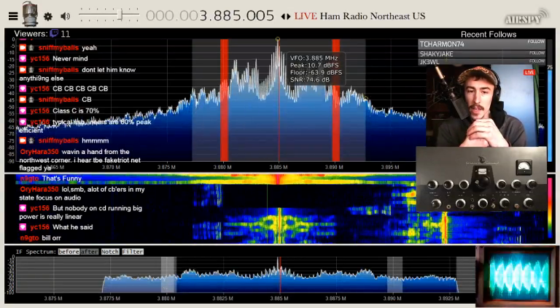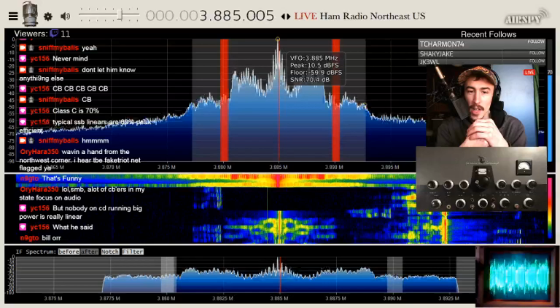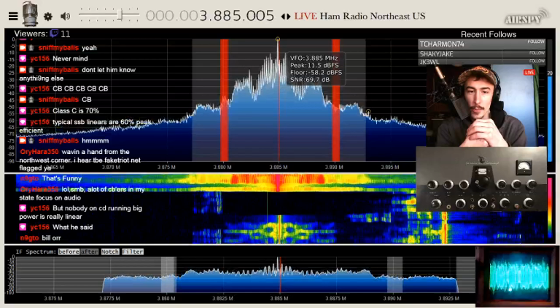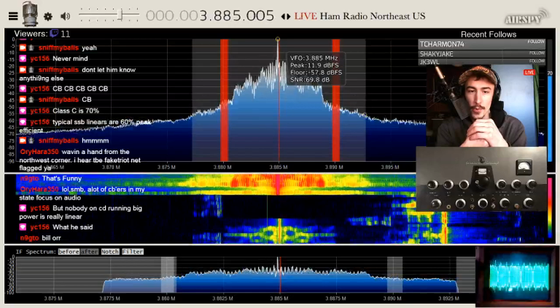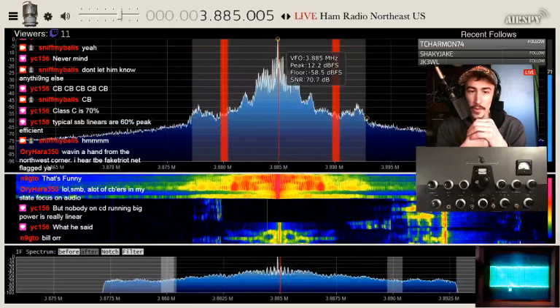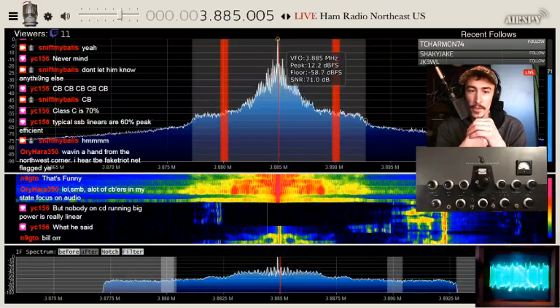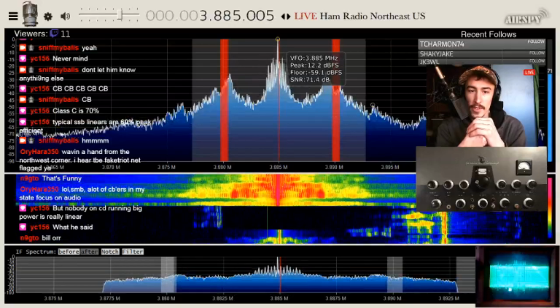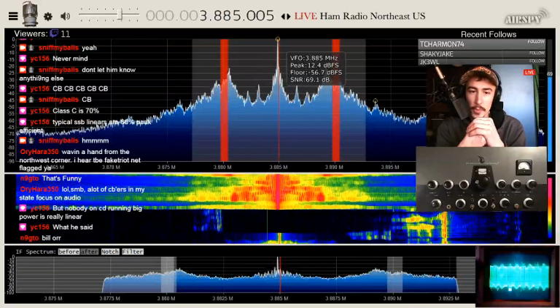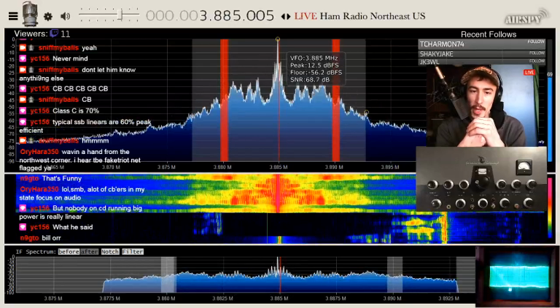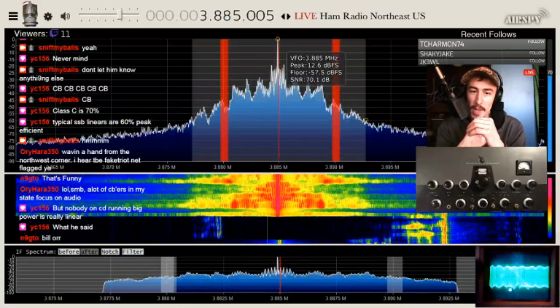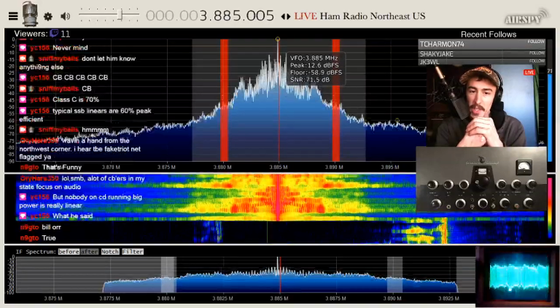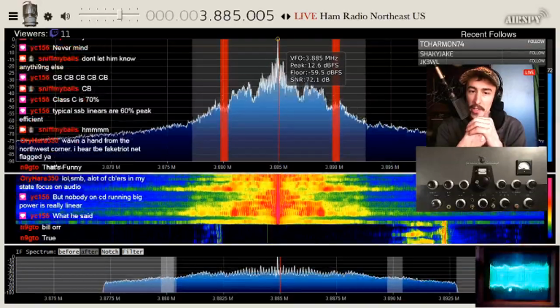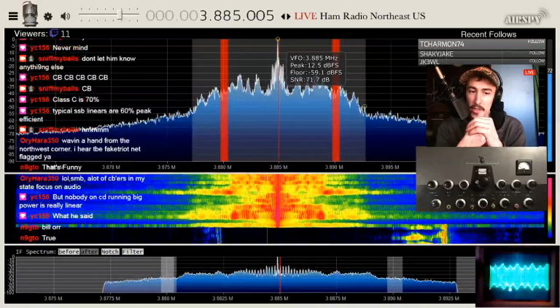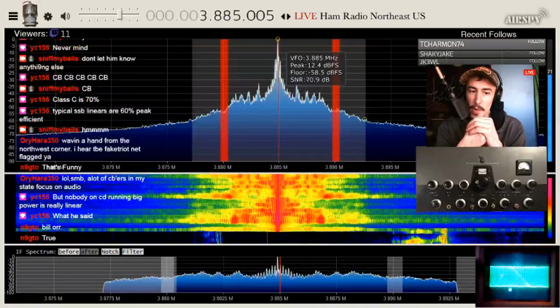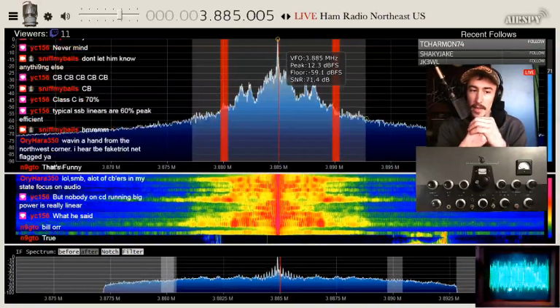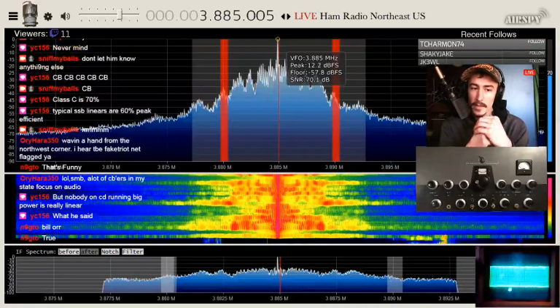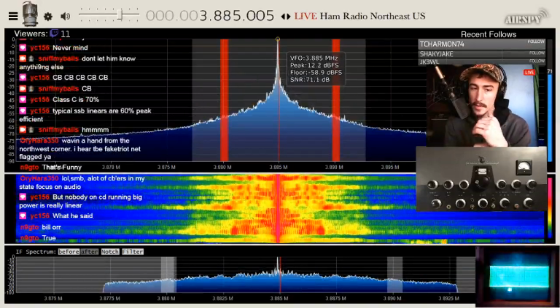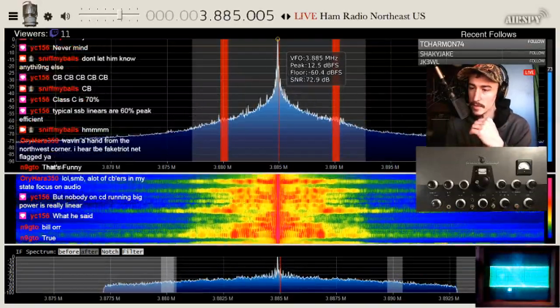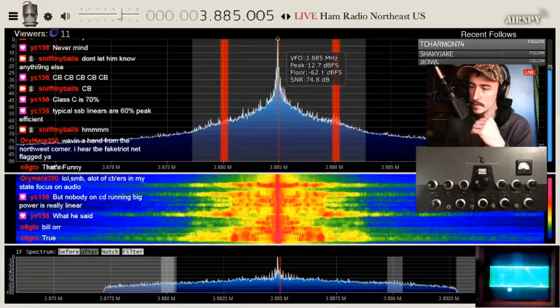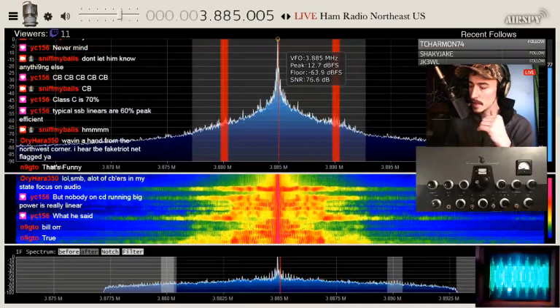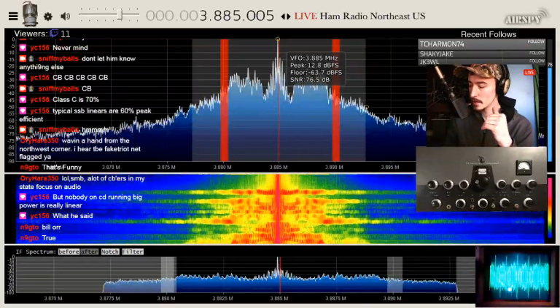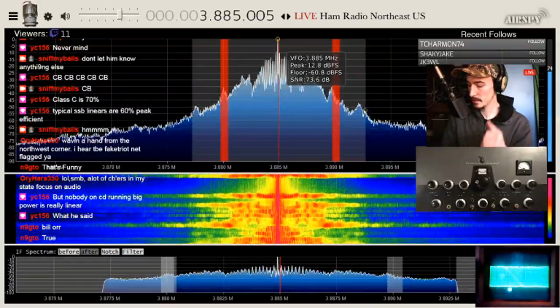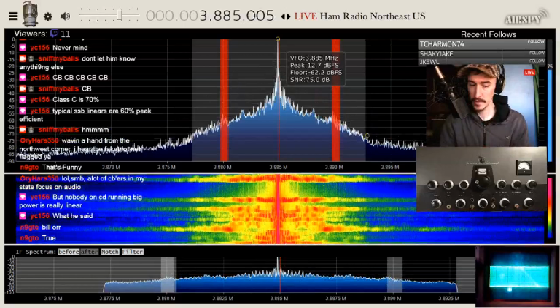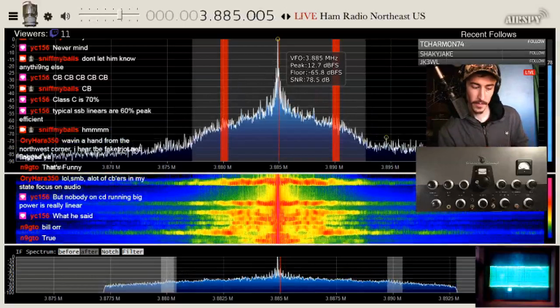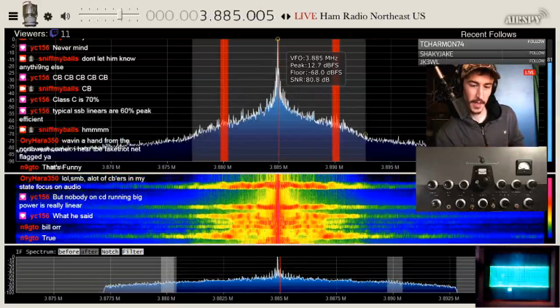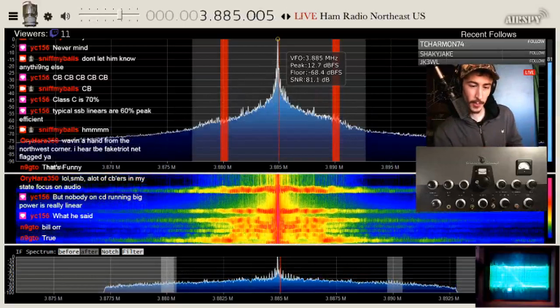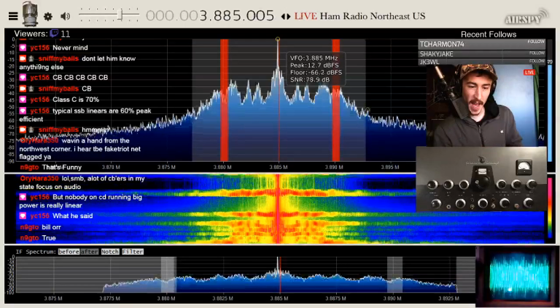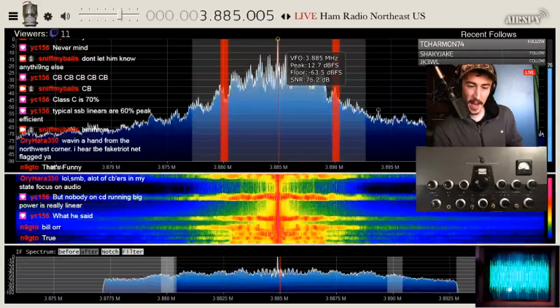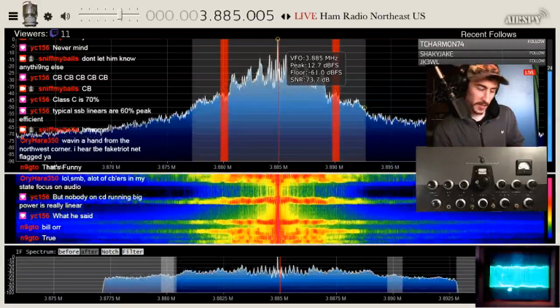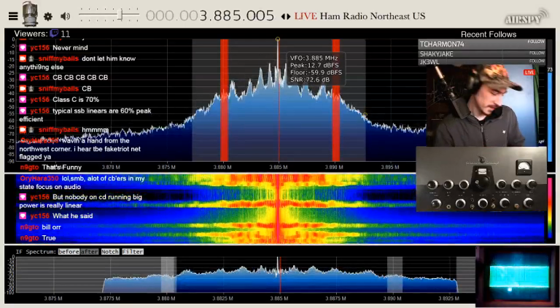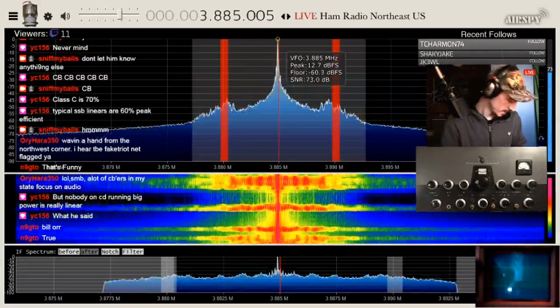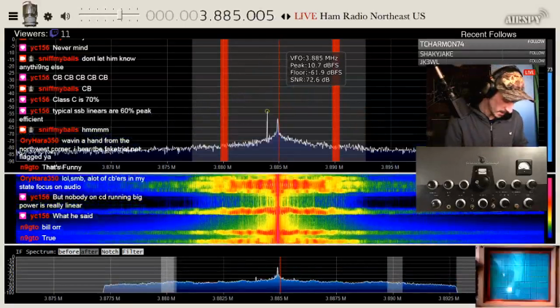Yeah, you need a lot of peripherals to do plate modulation, but it's badass.